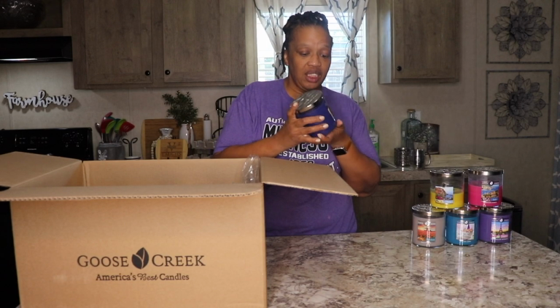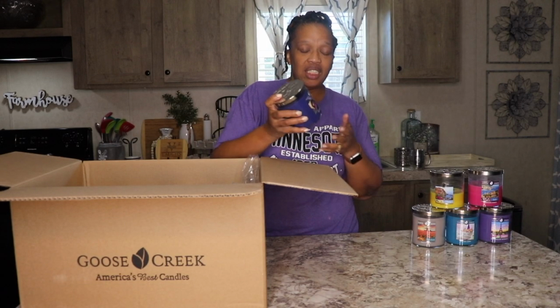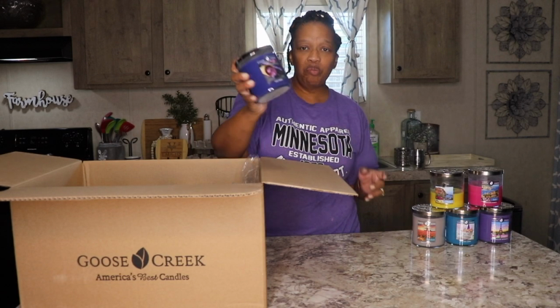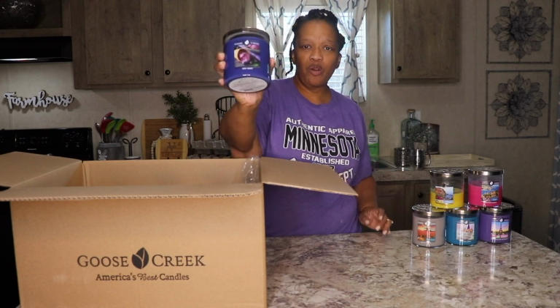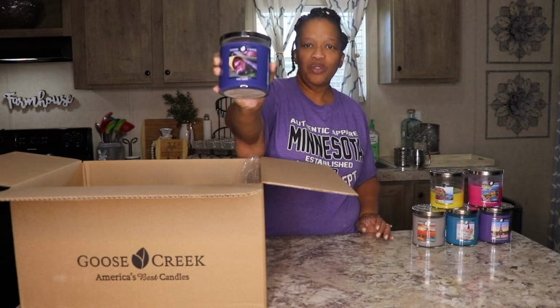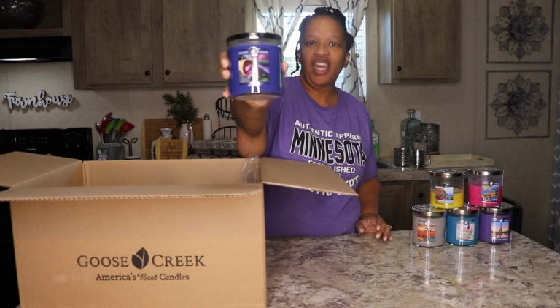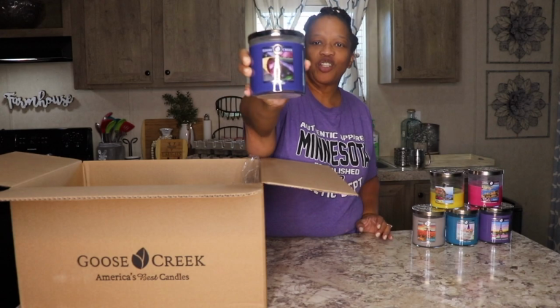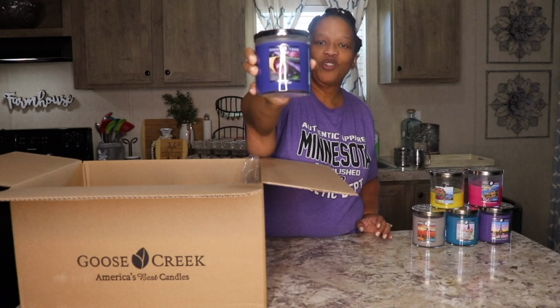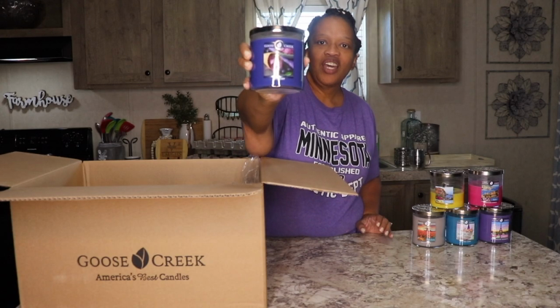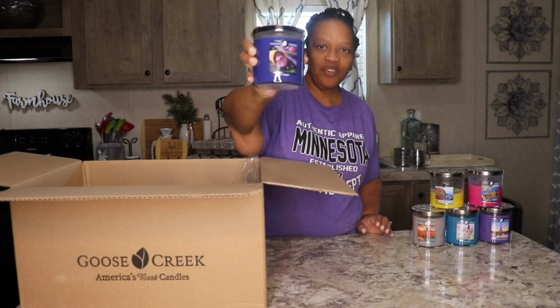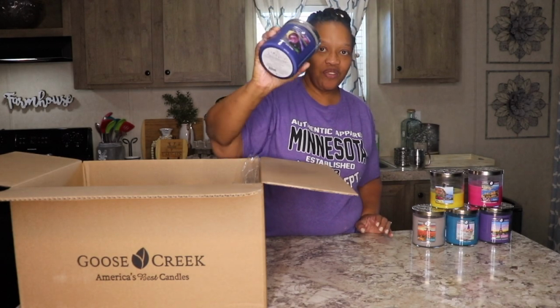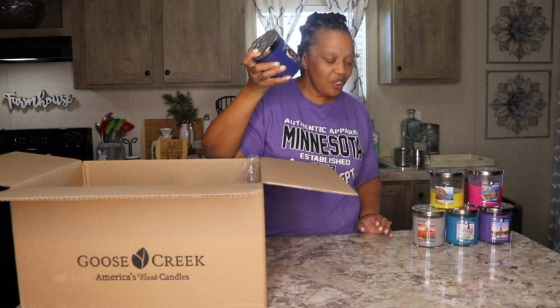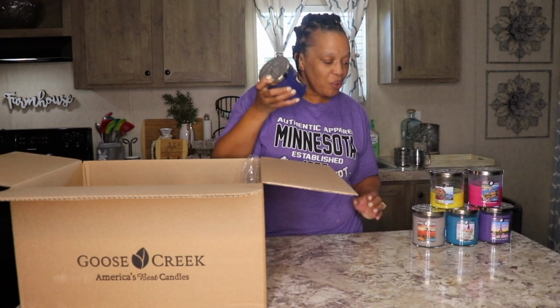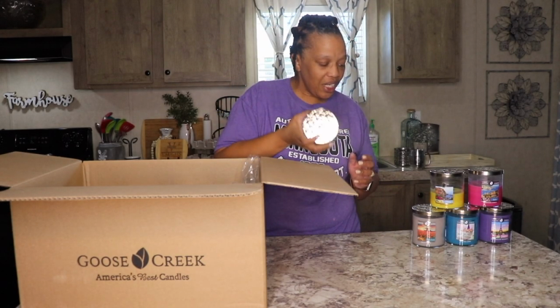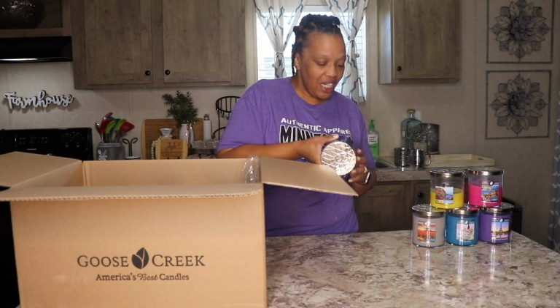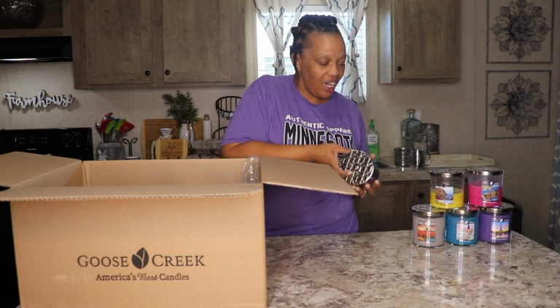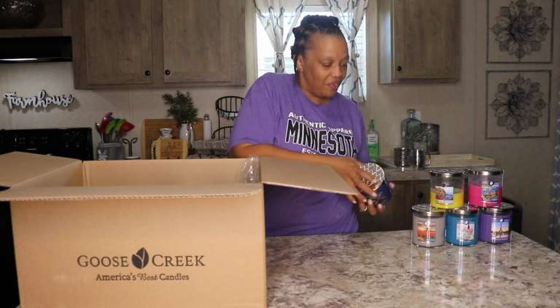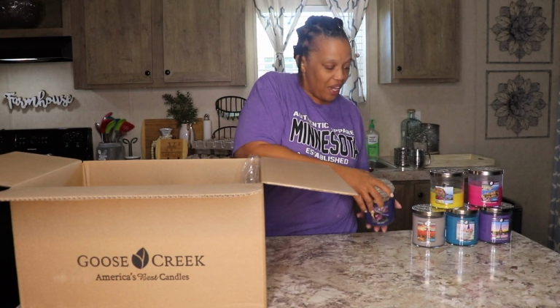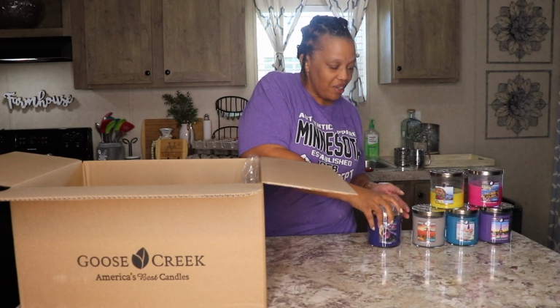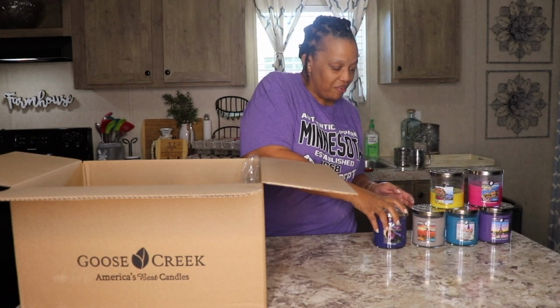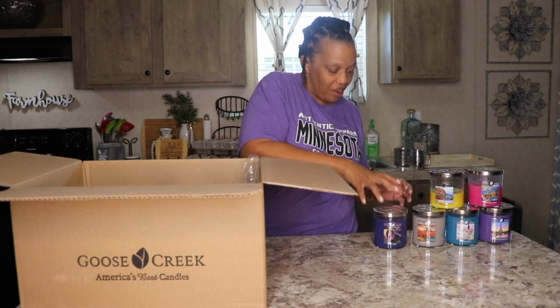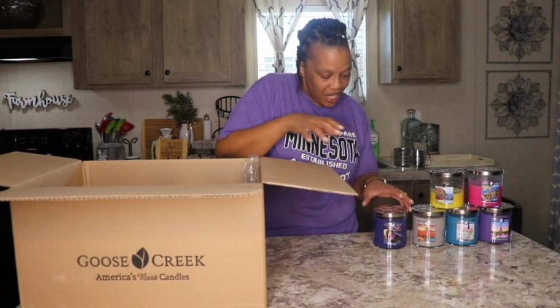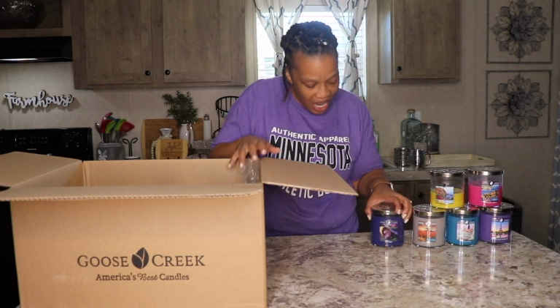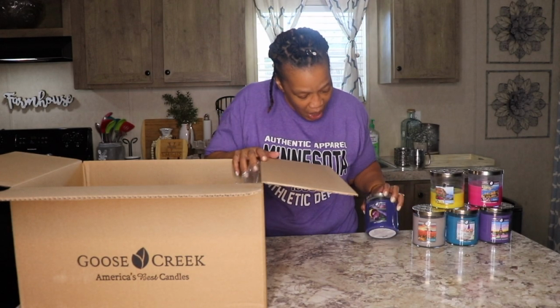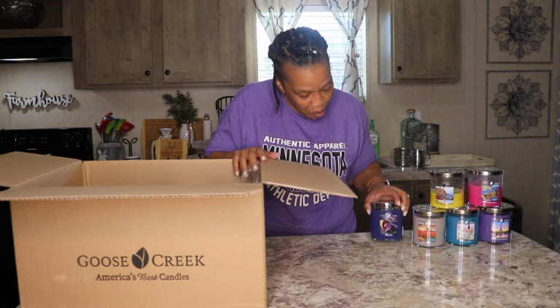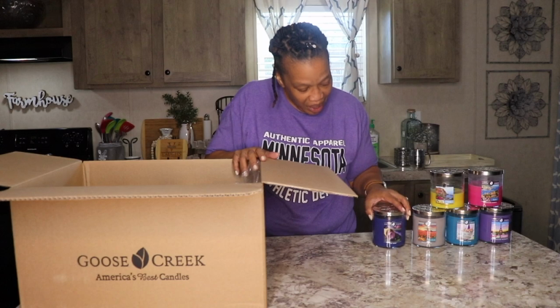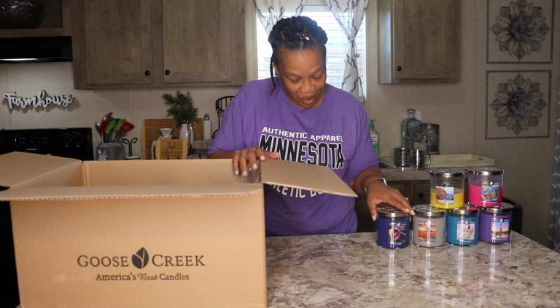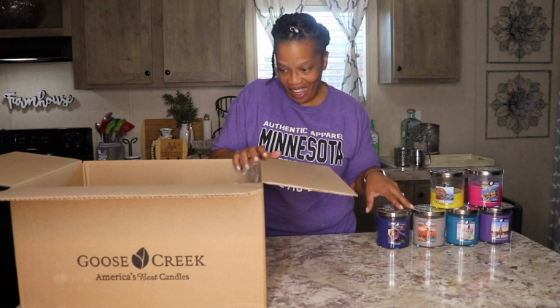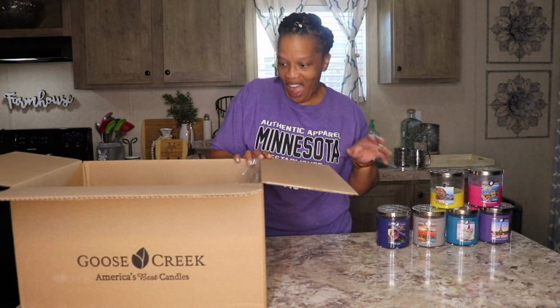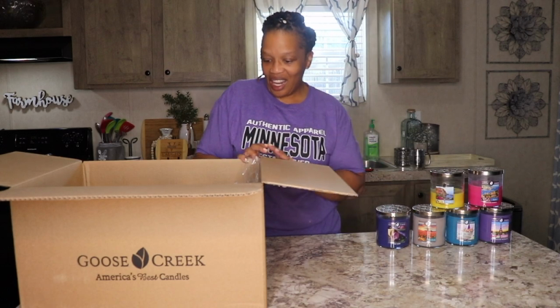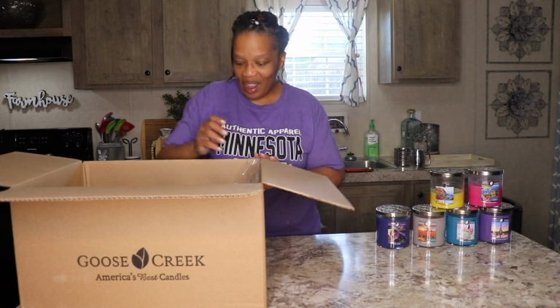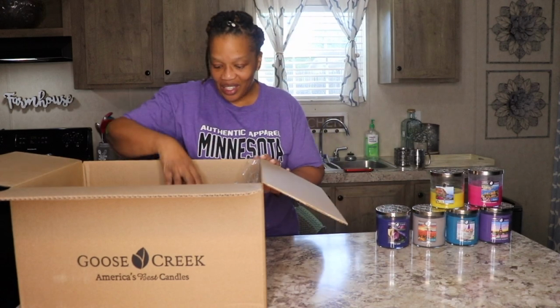This is a deep purple candle, very pretty, and very, very berry. I love it.